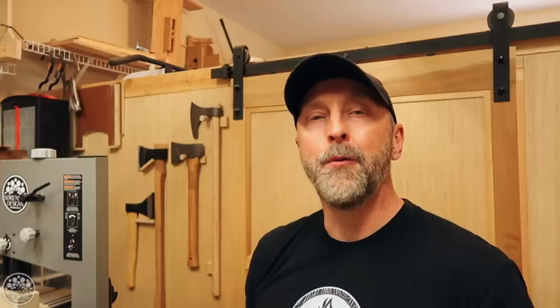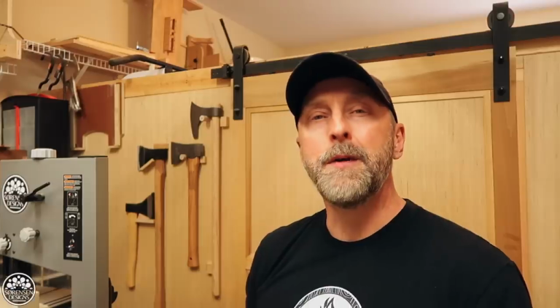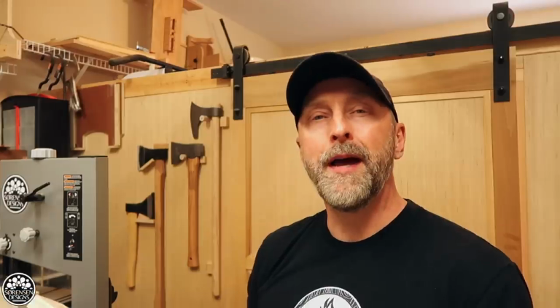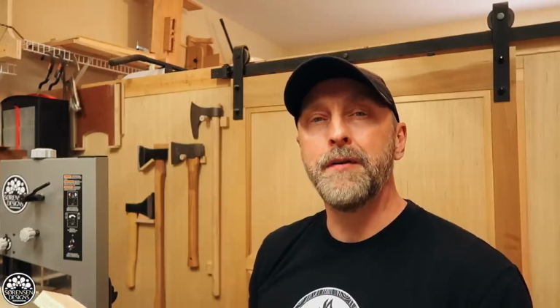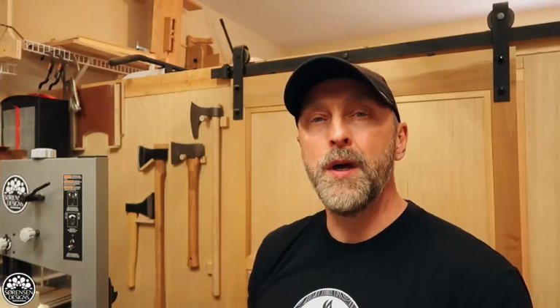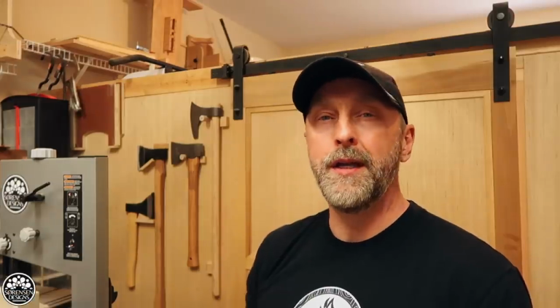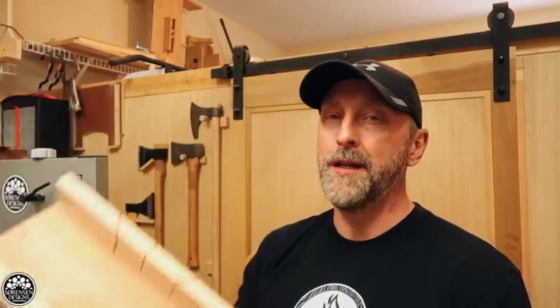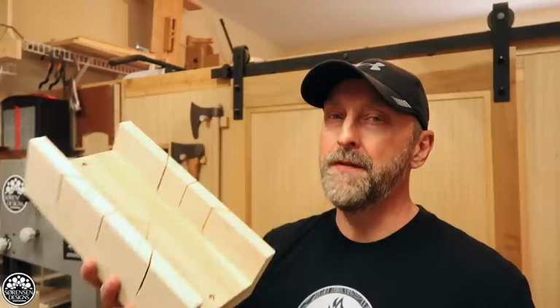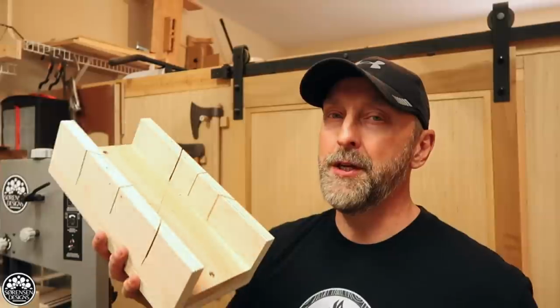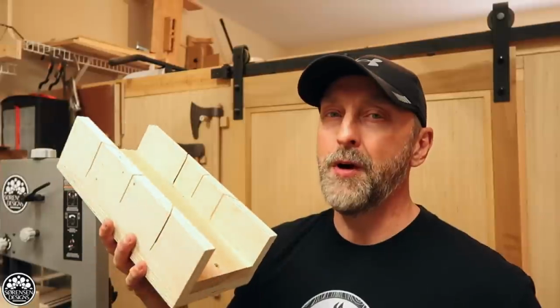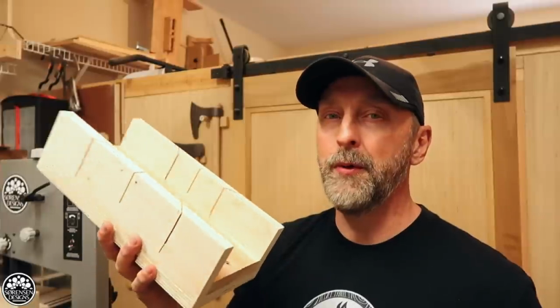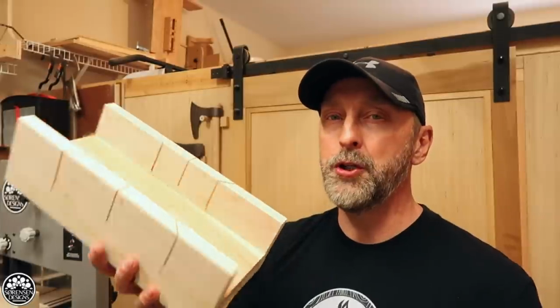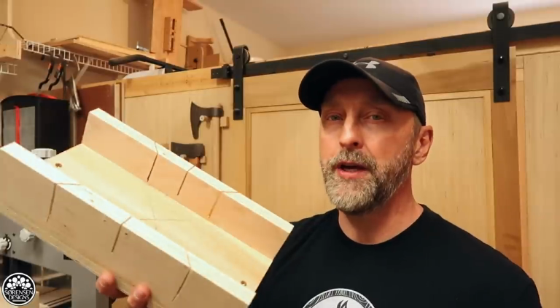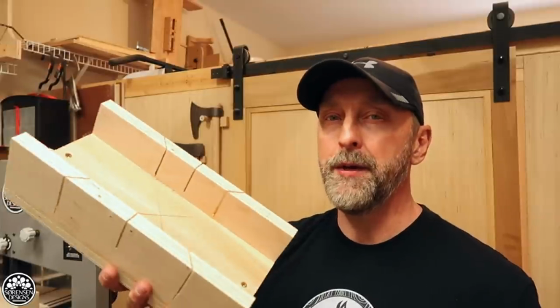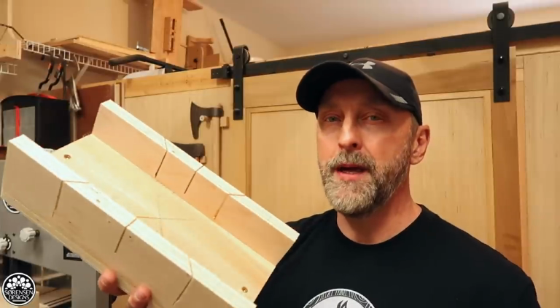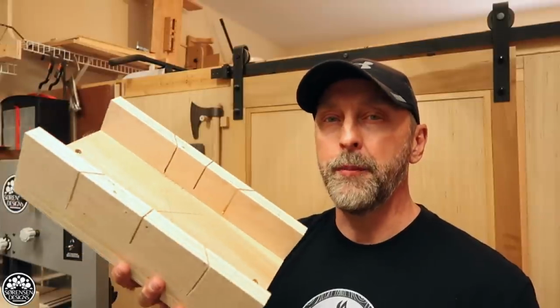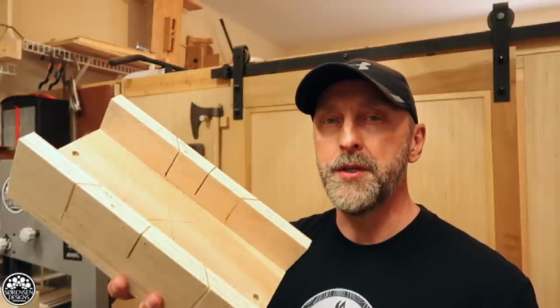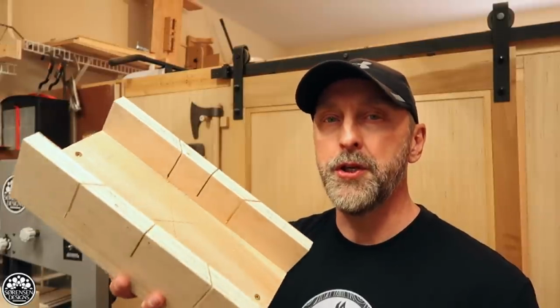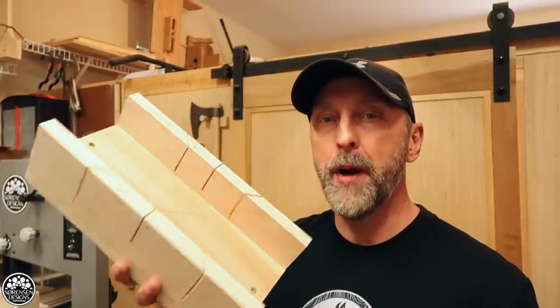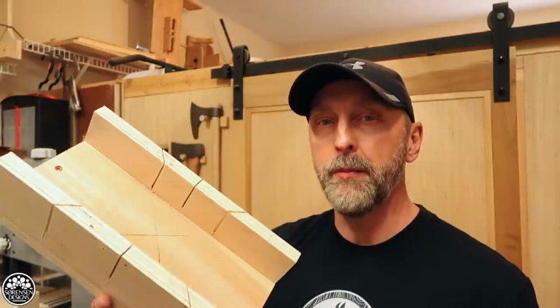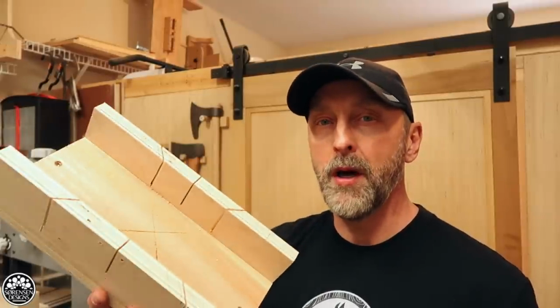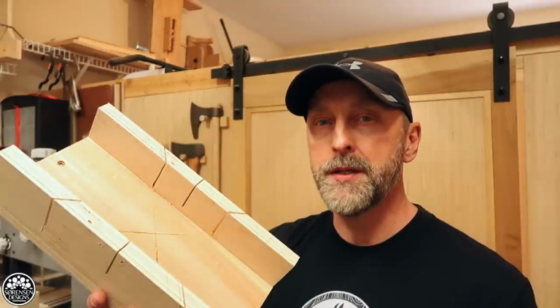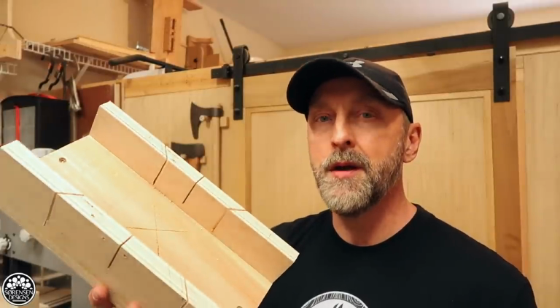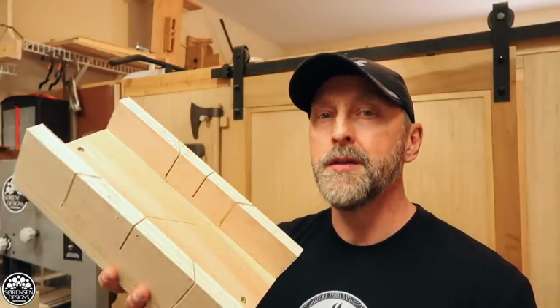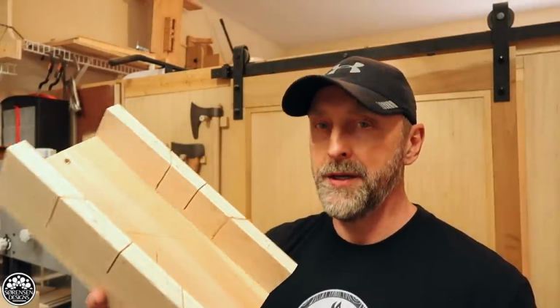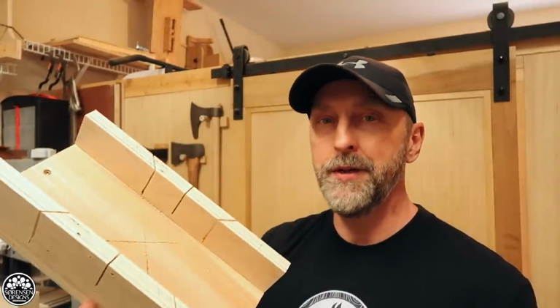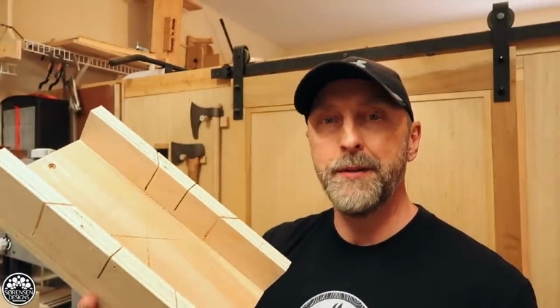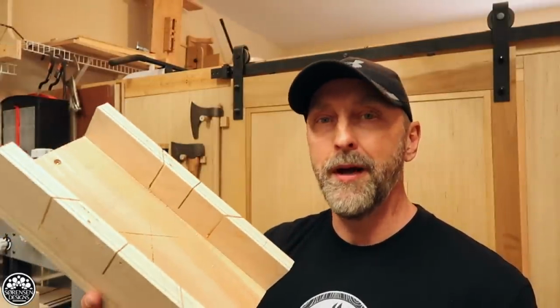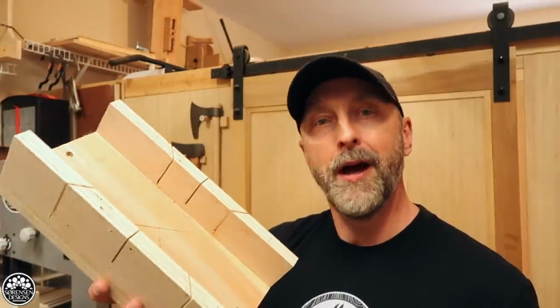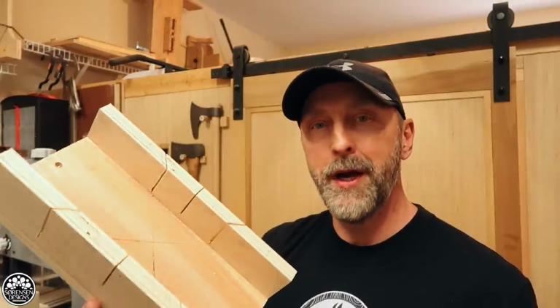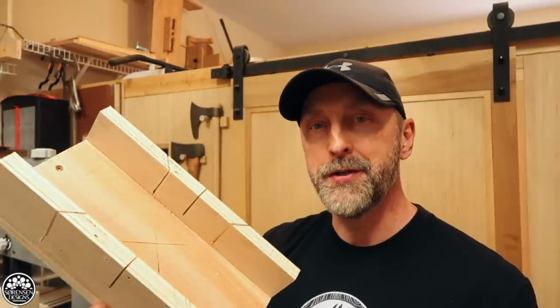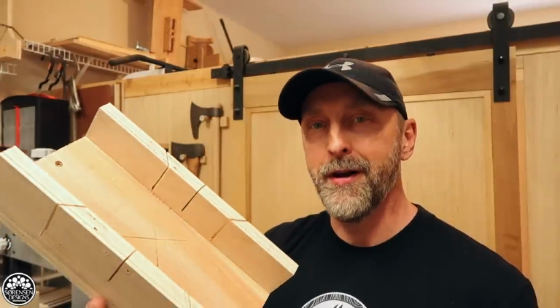Welcome back everyone. In today's video I'm going to show you how to make a precision miter box so you don't need to buy a miter saw.